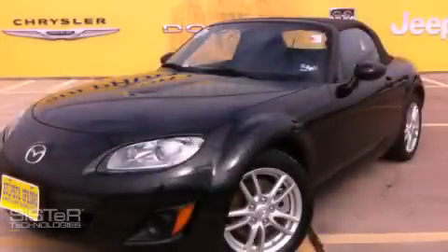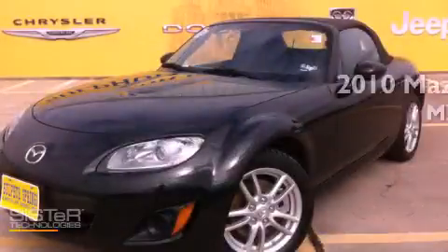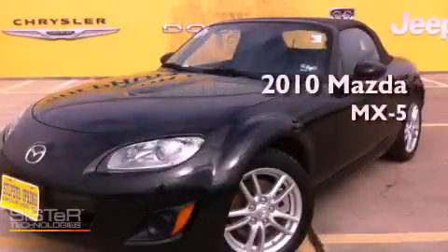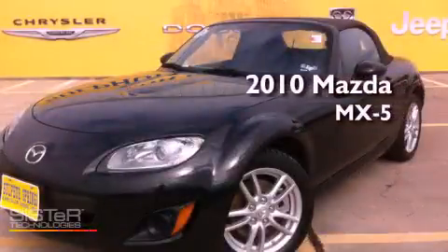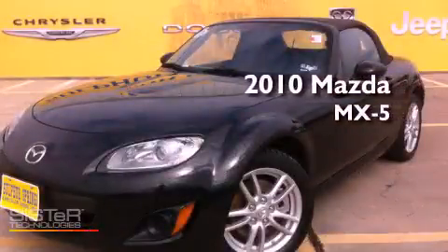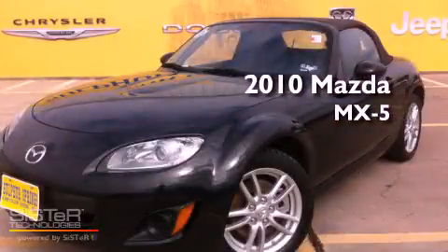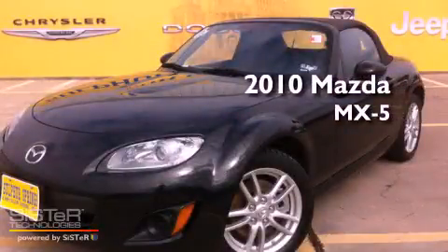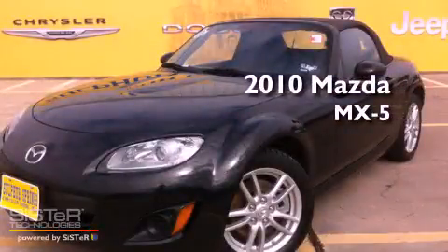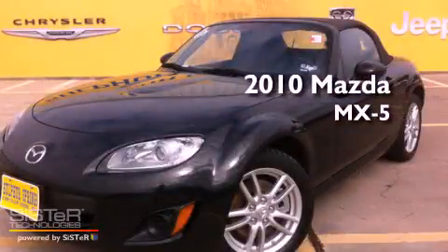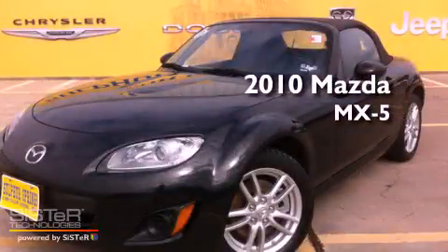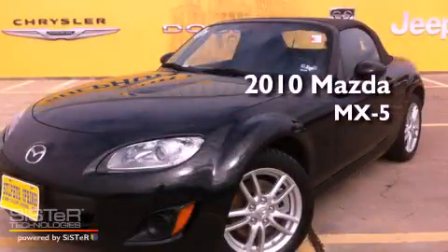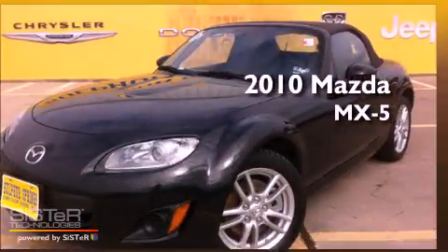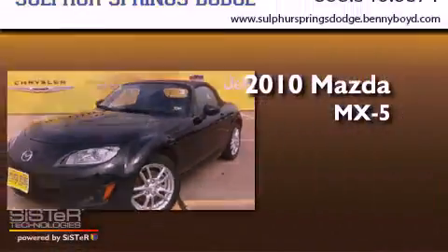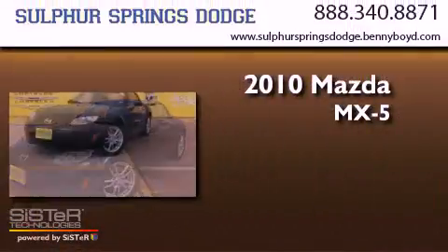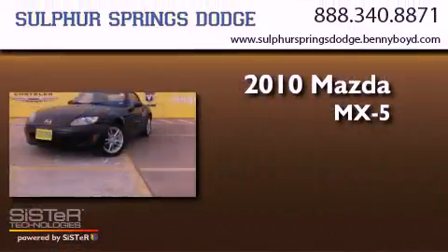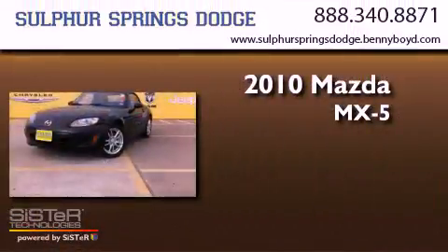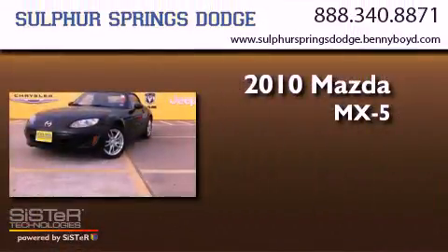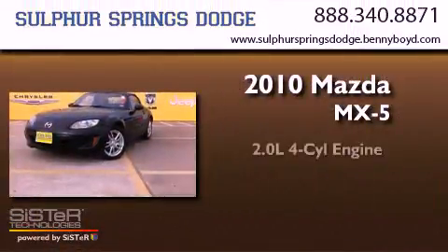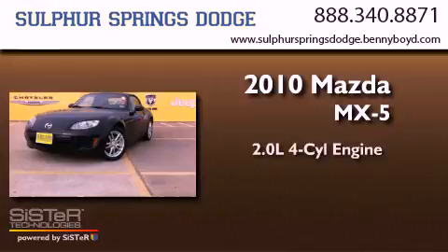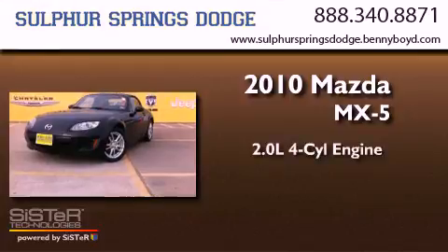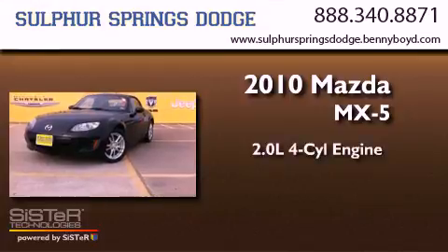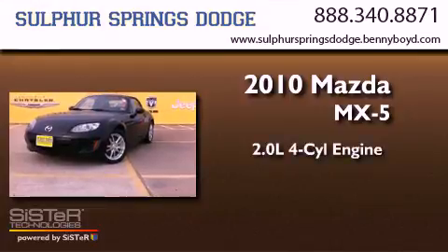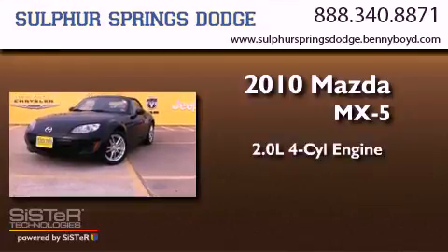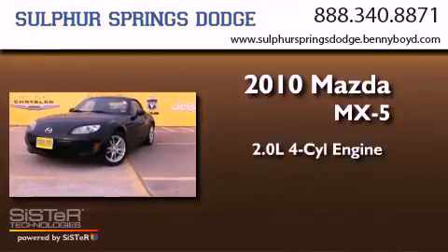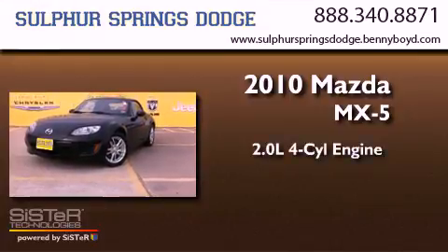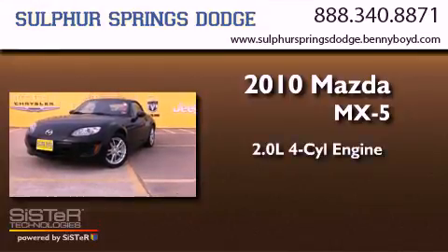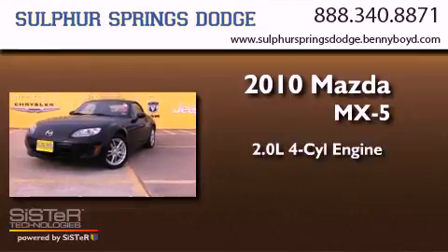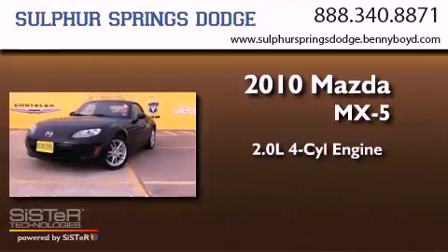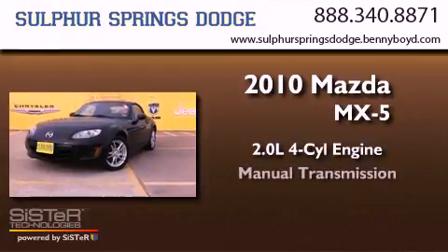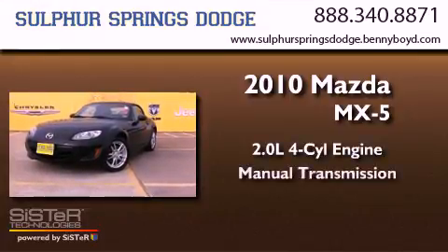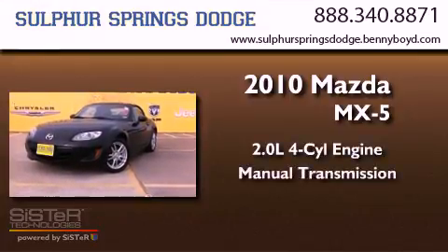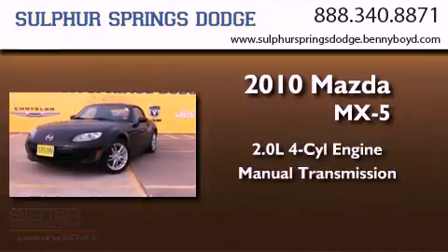This is a 2010 Mazda MX-5. It has a 2.0-liter four-cylinder engine and a manual transmission.